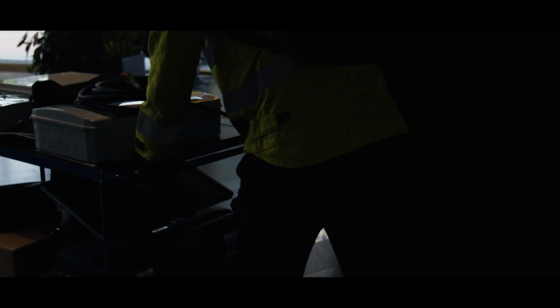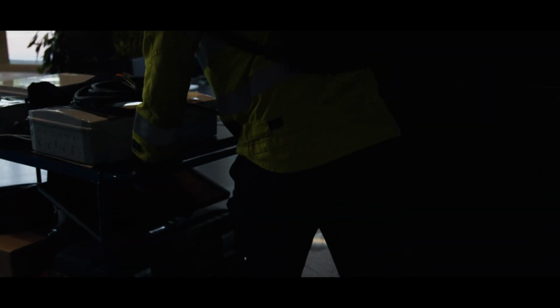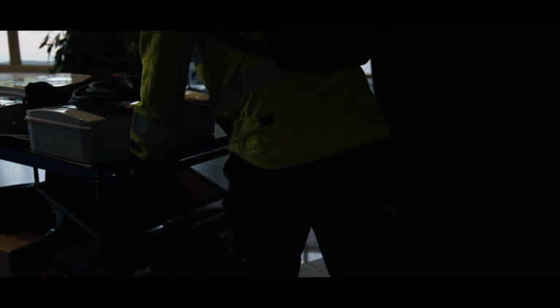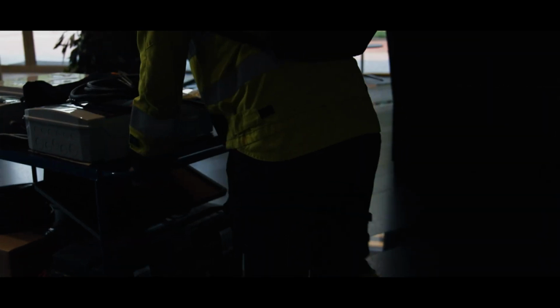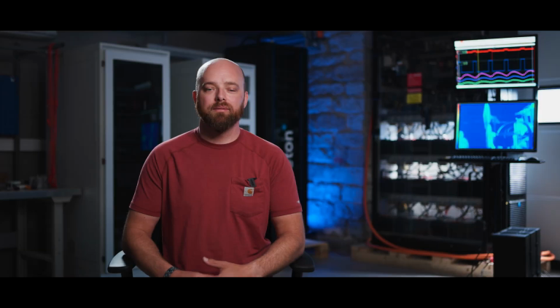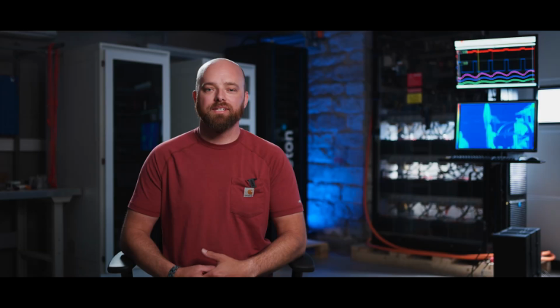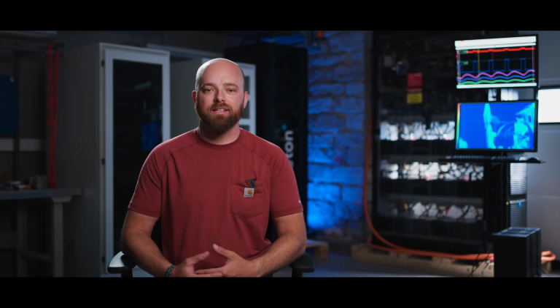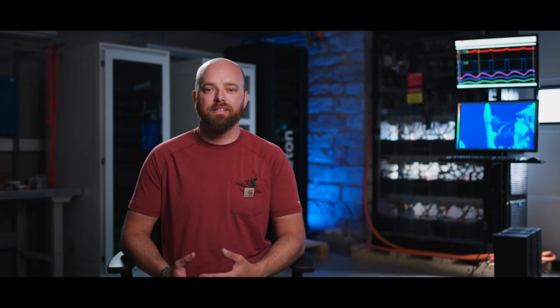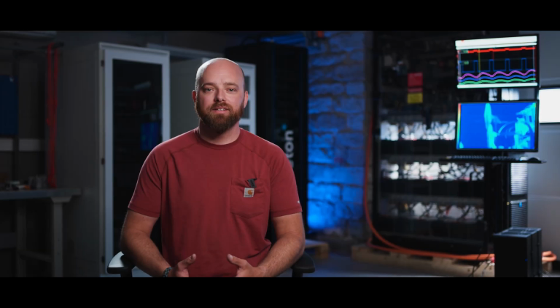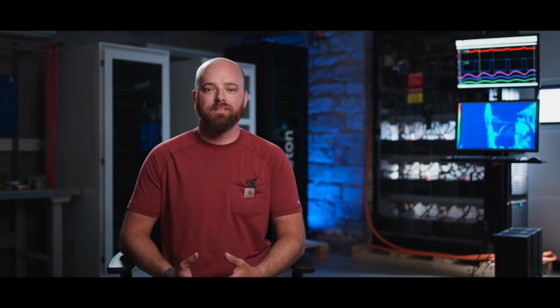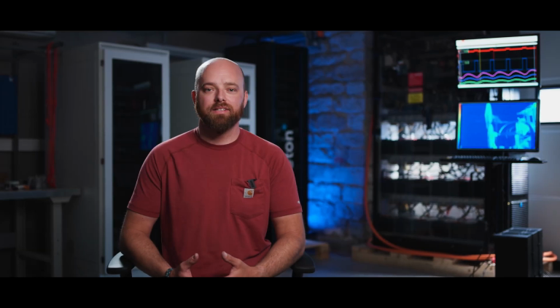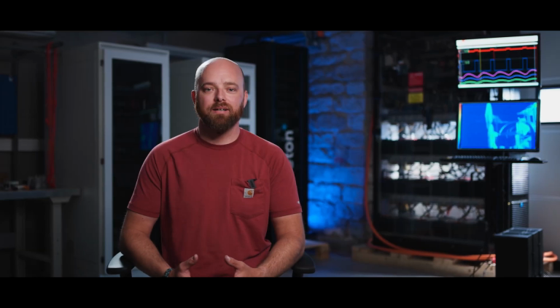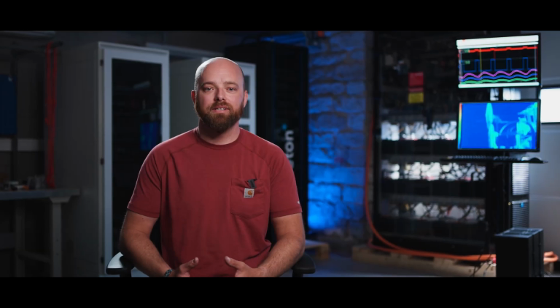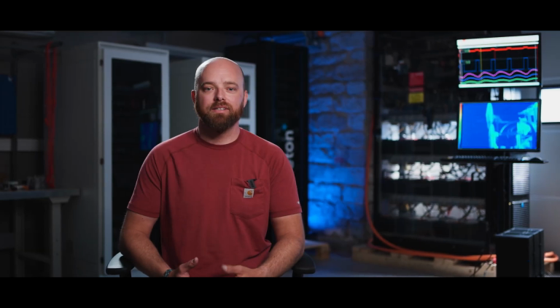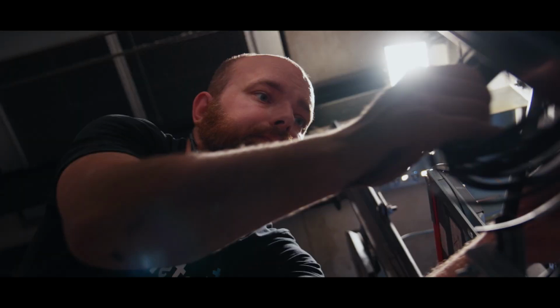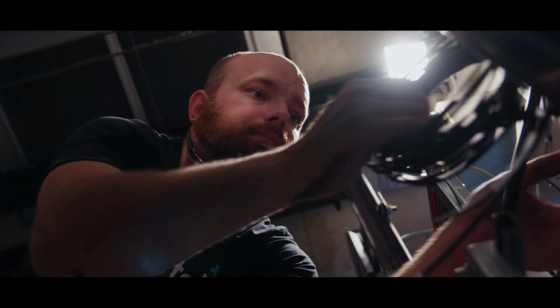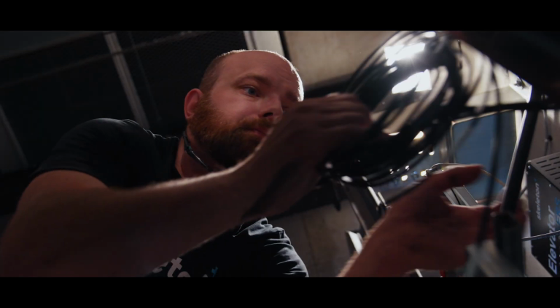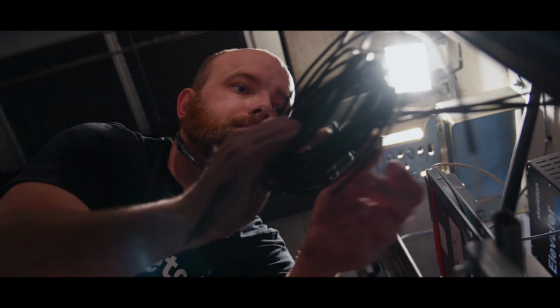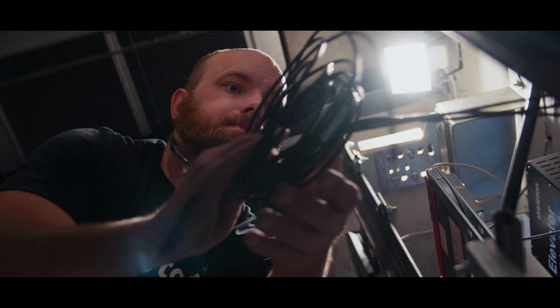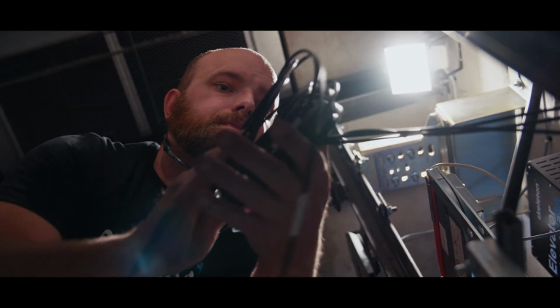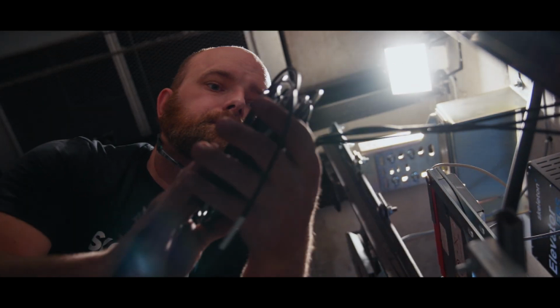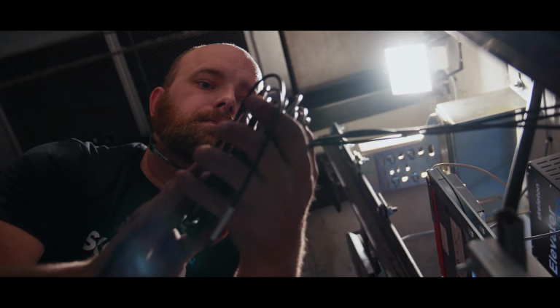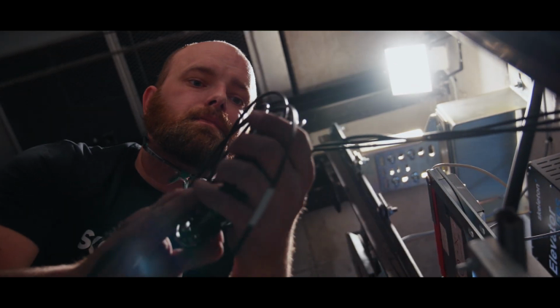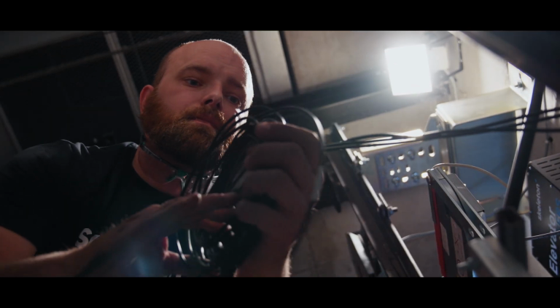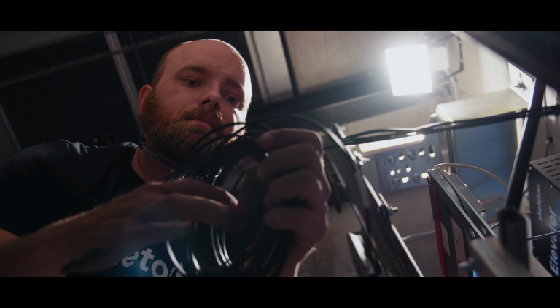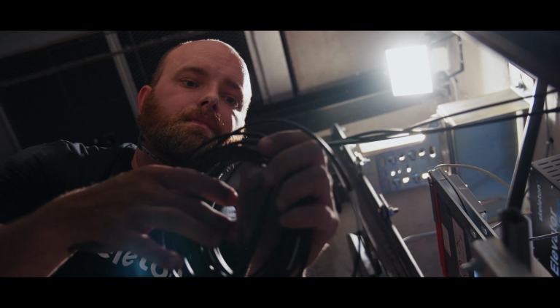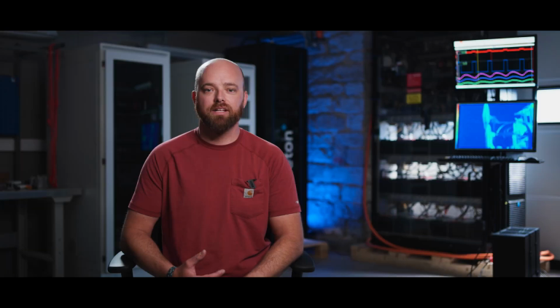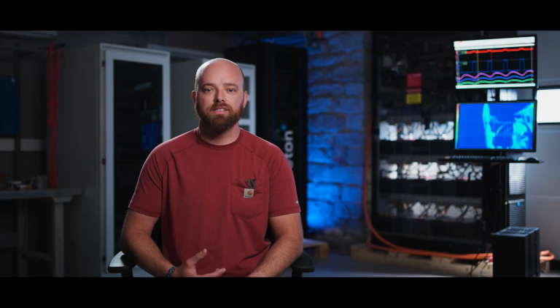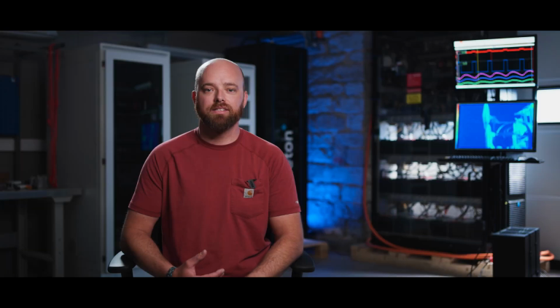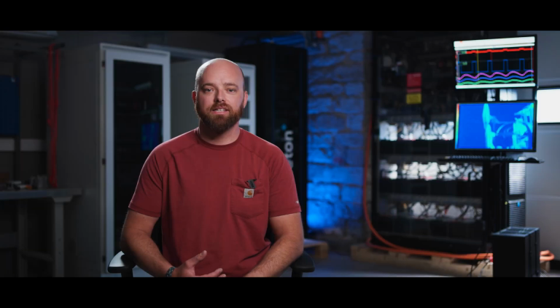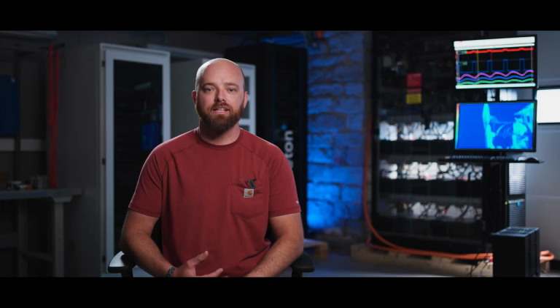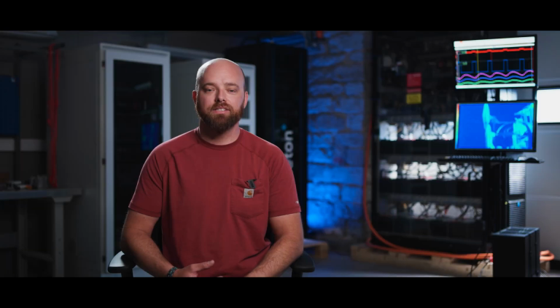My name is Anthony Hill. I'm the lead test engineer here at Skeleton Technologies.